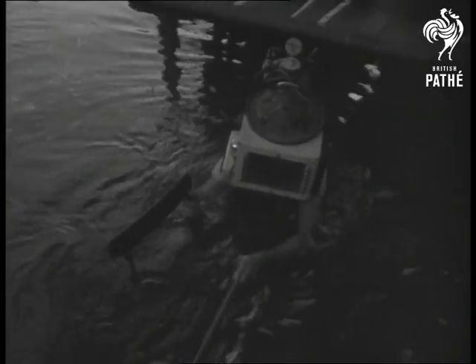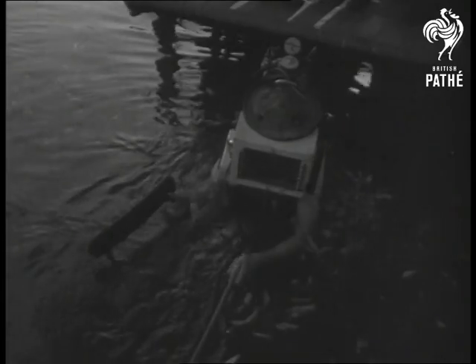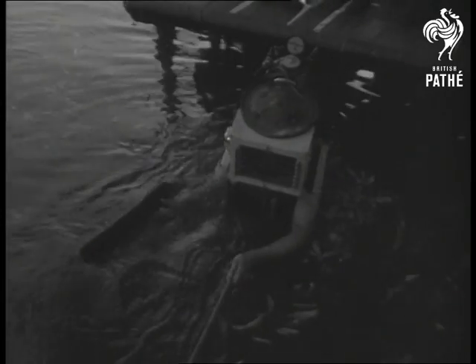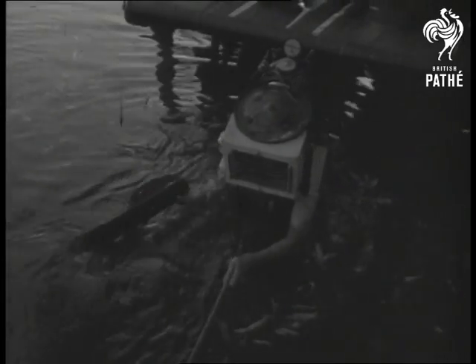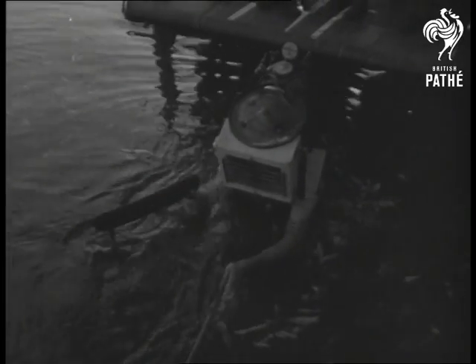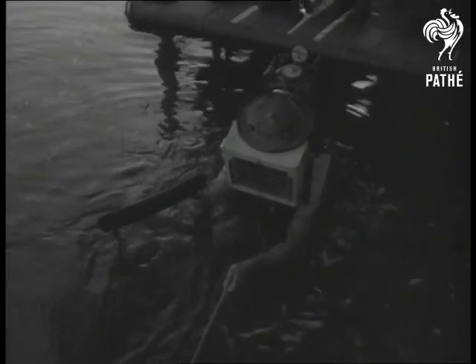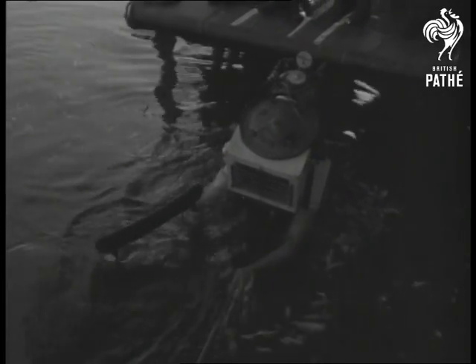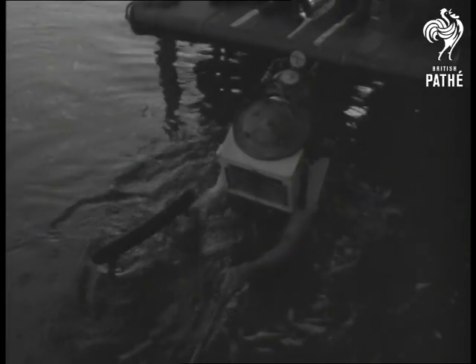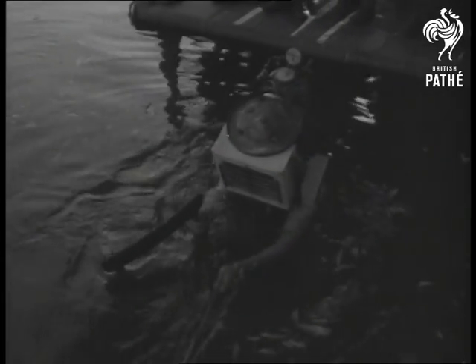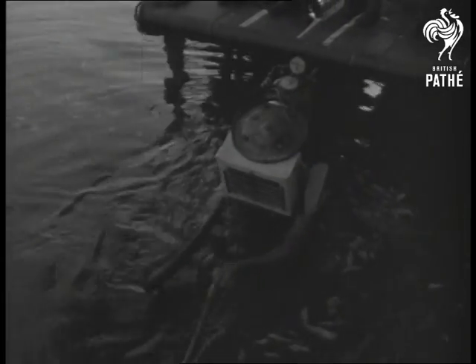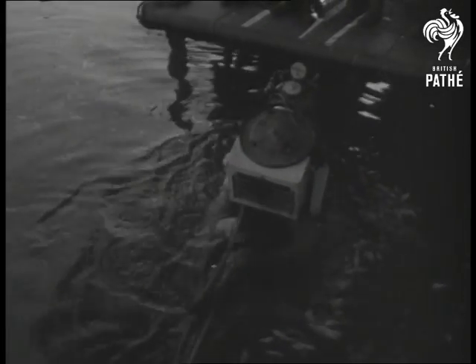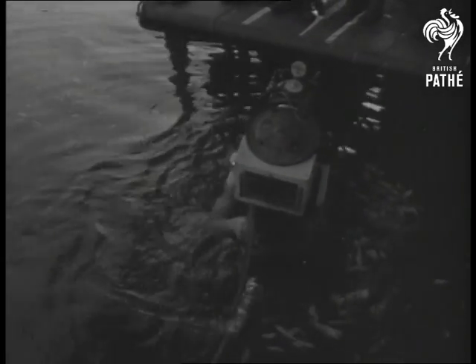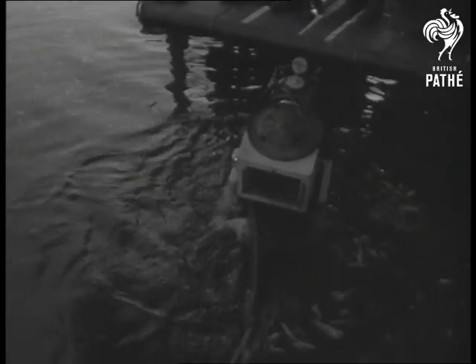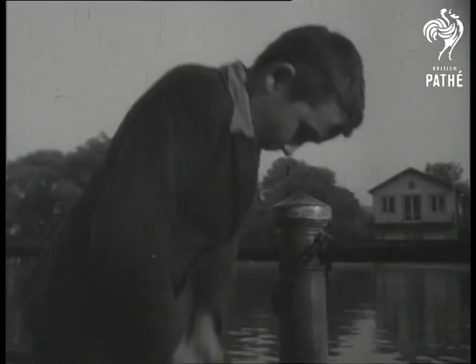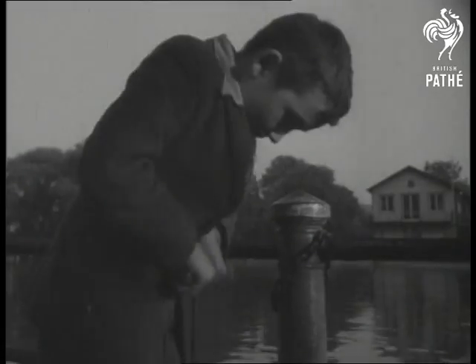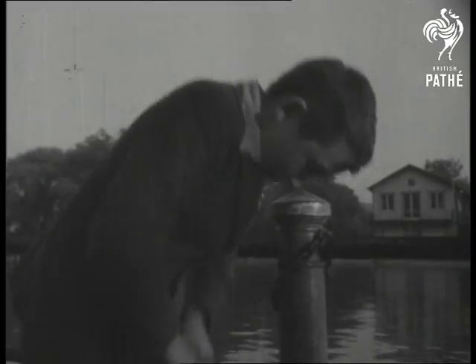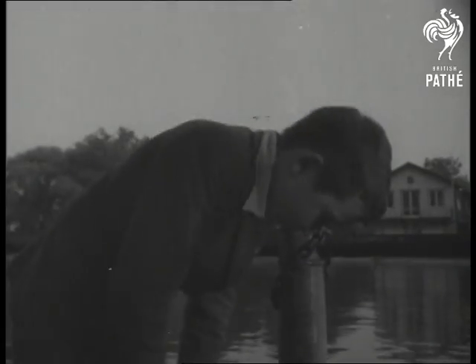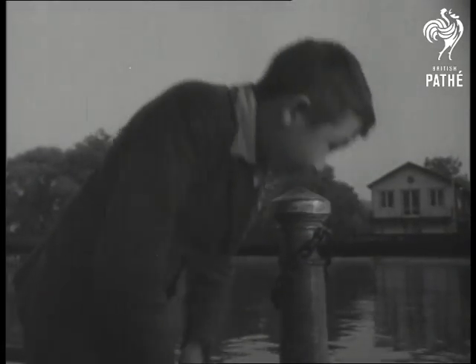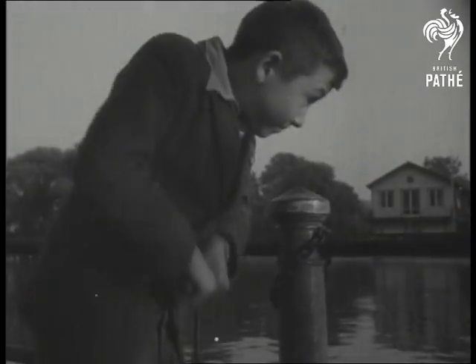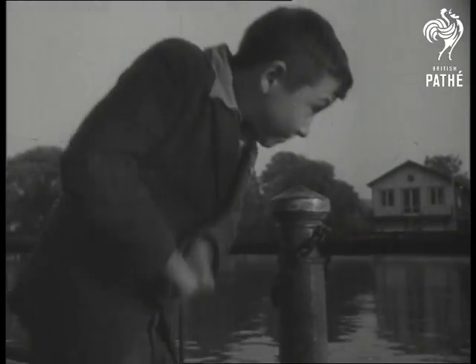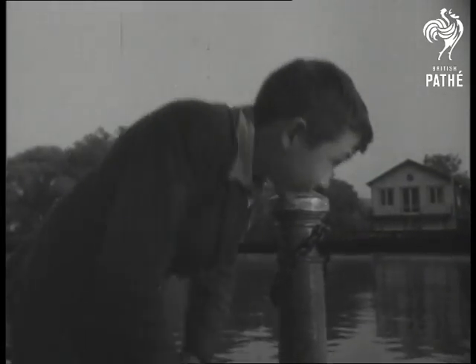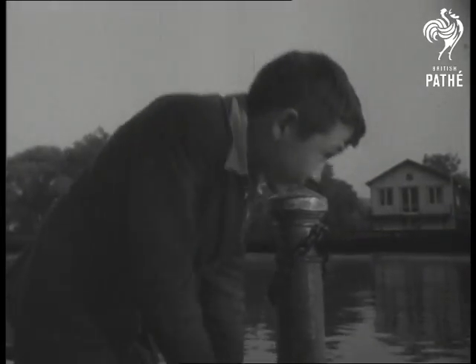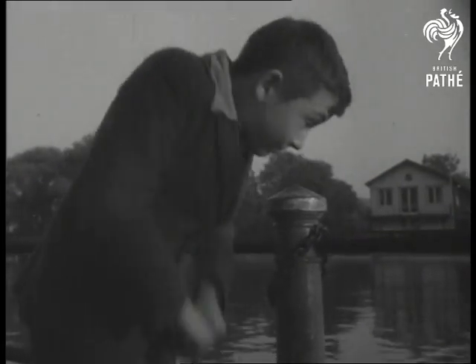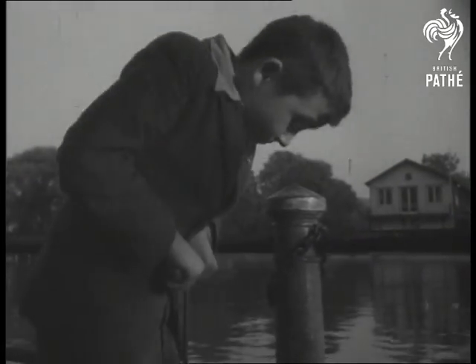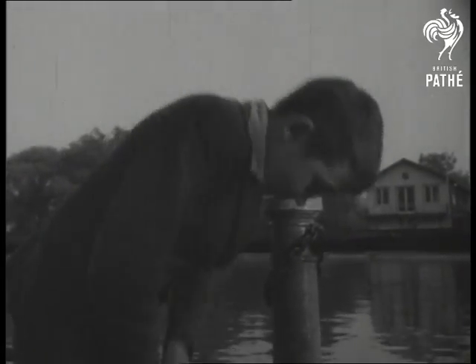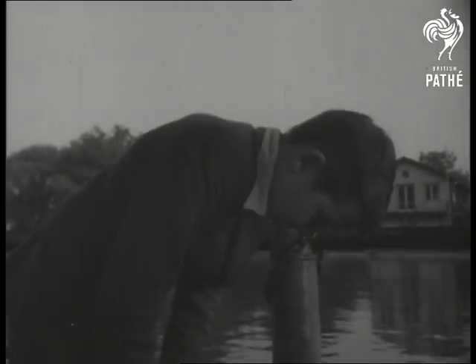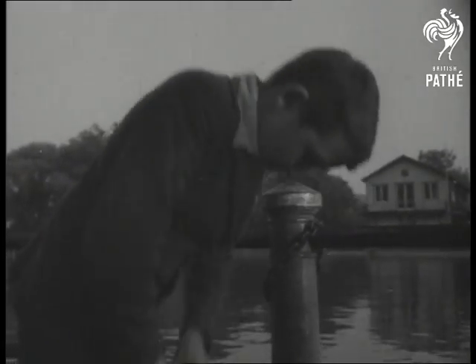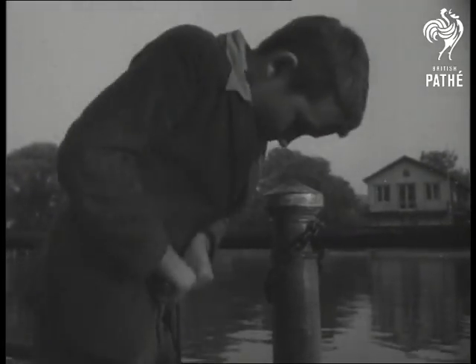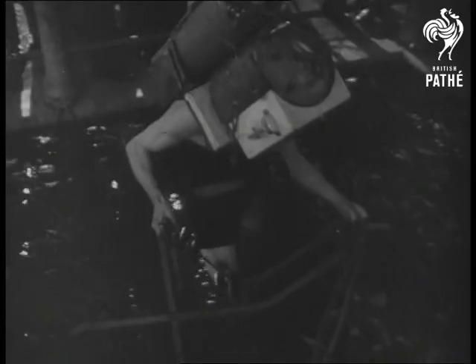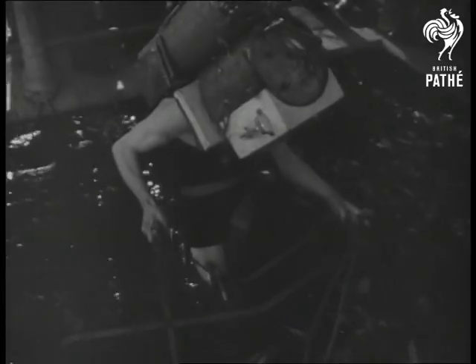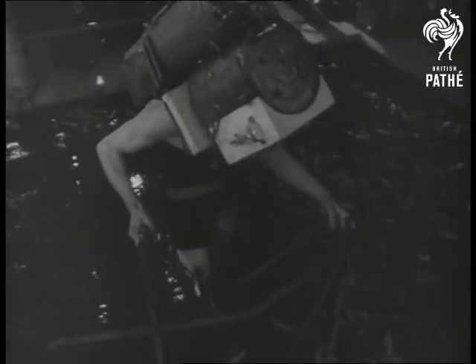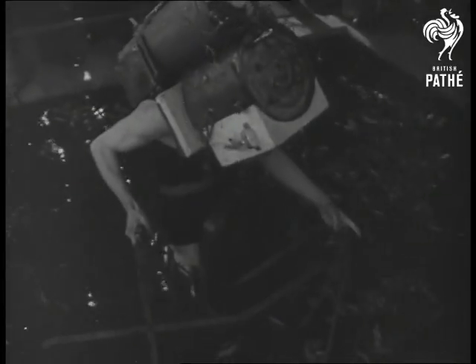George seldom comes up empty-handed from his riverbed rambles. Maybe next time it'll be a drawing room suite.